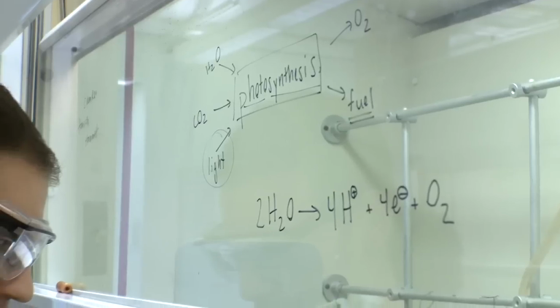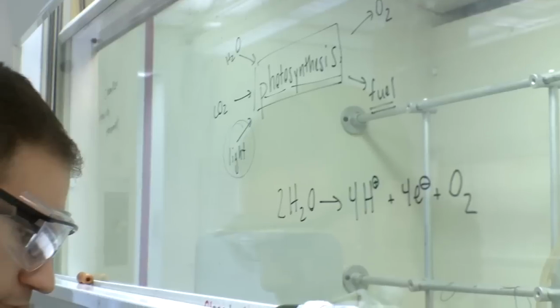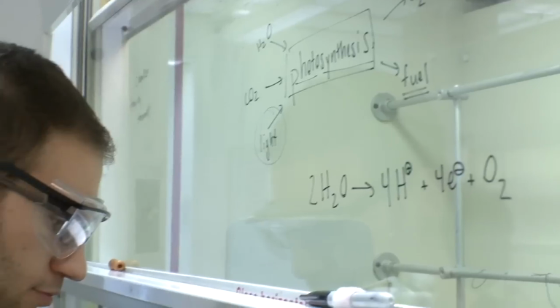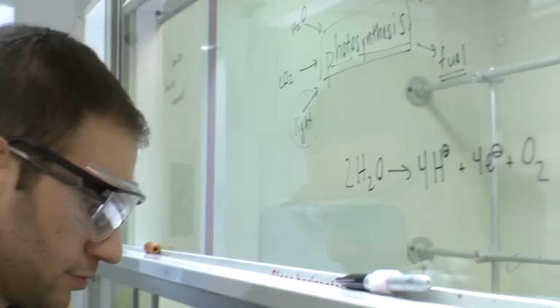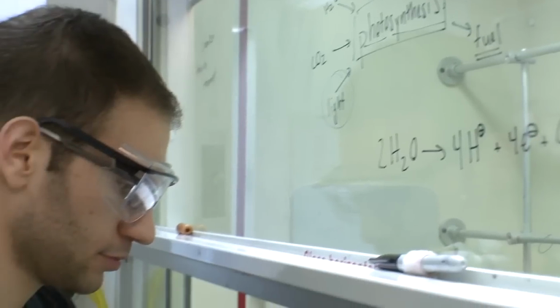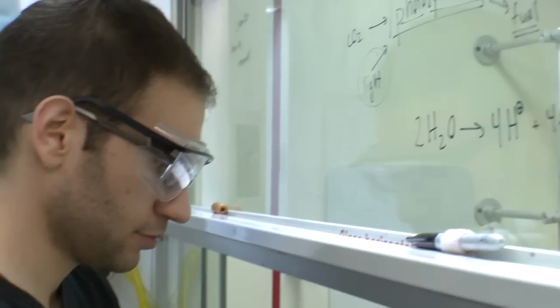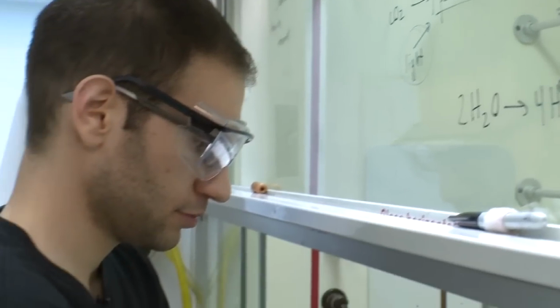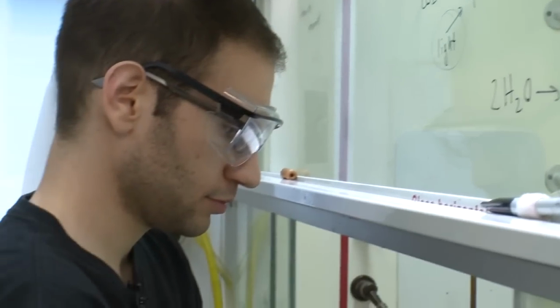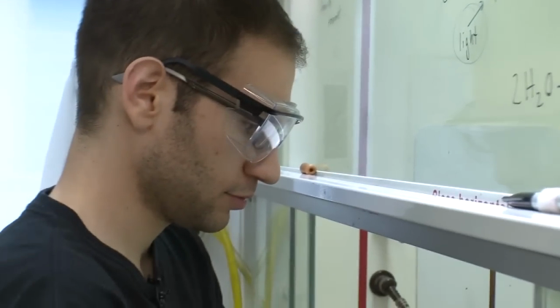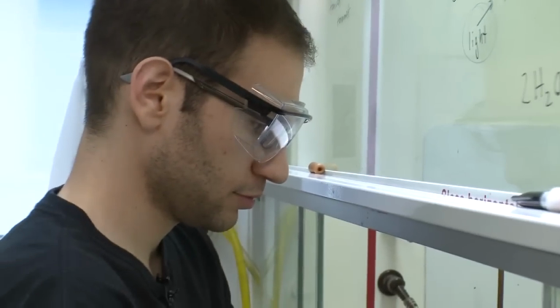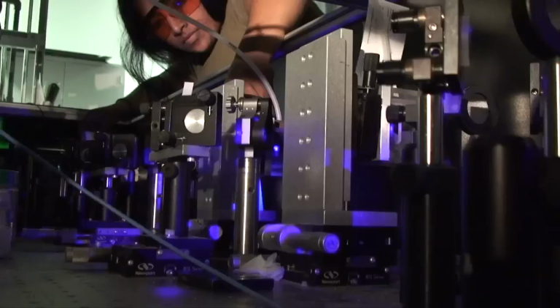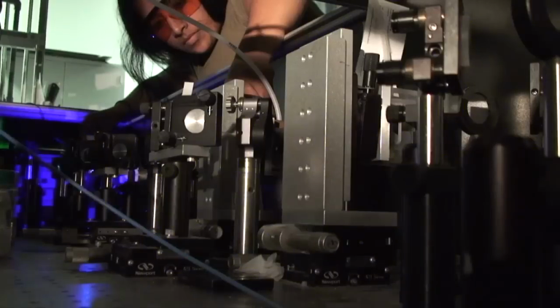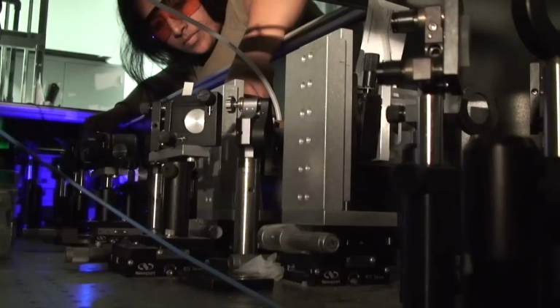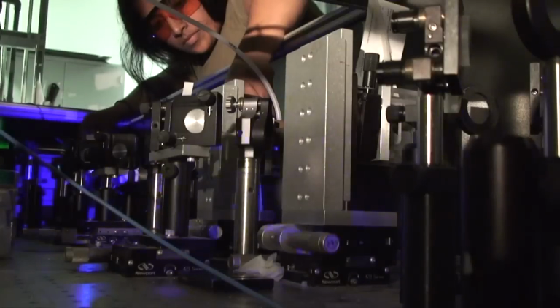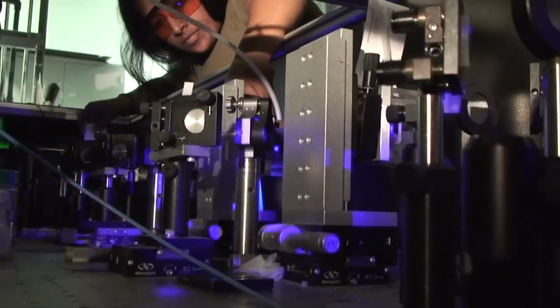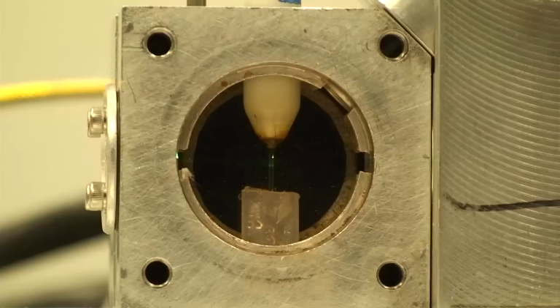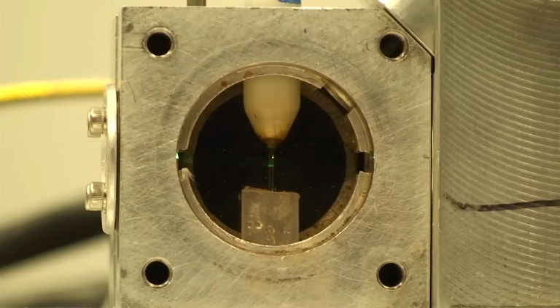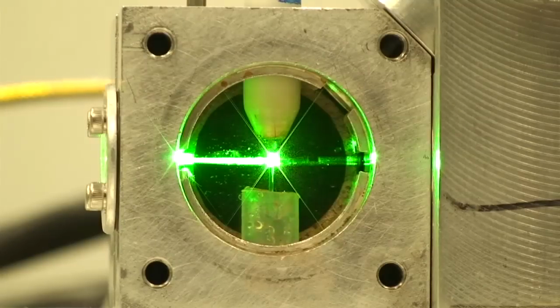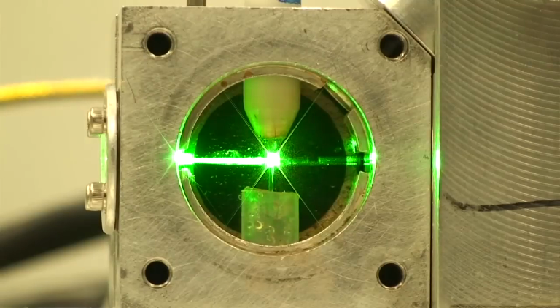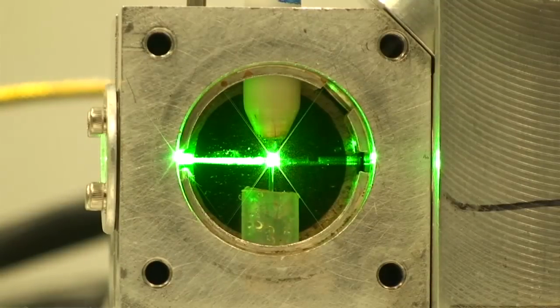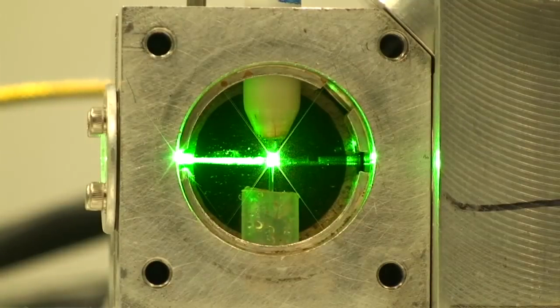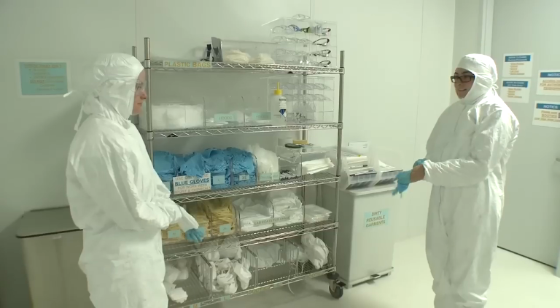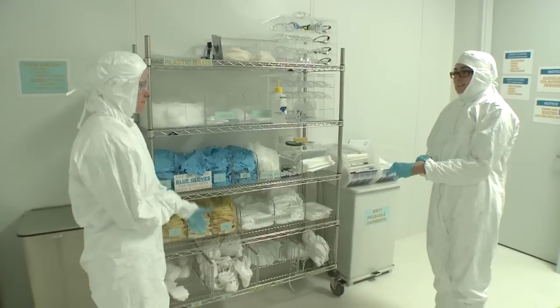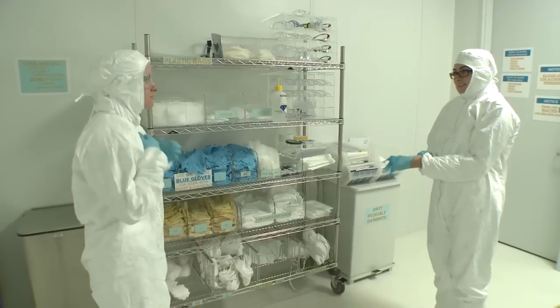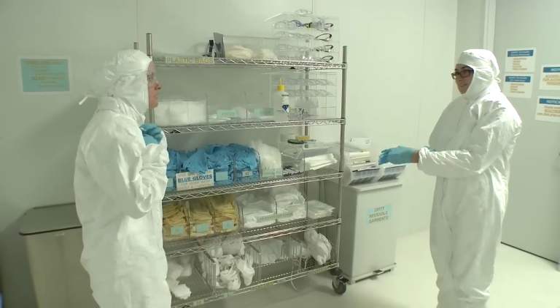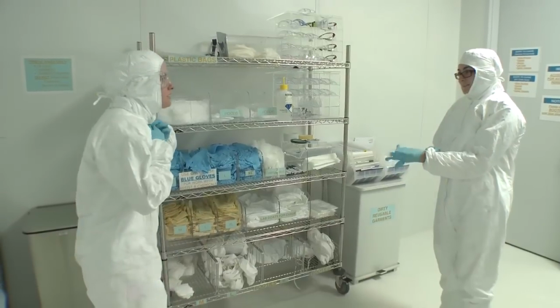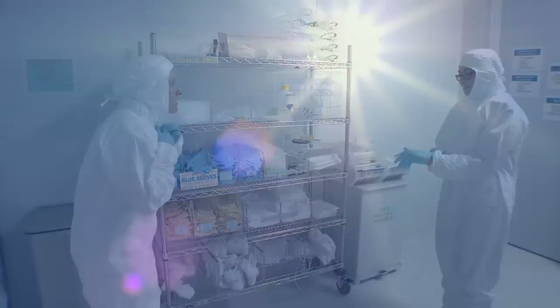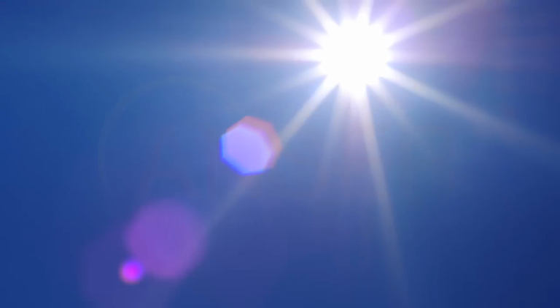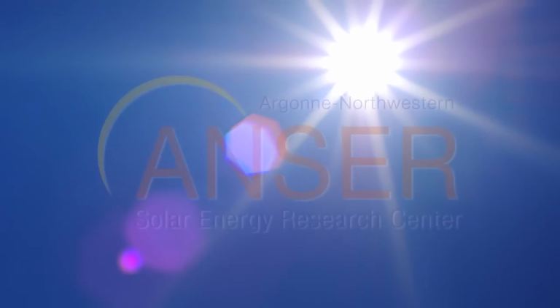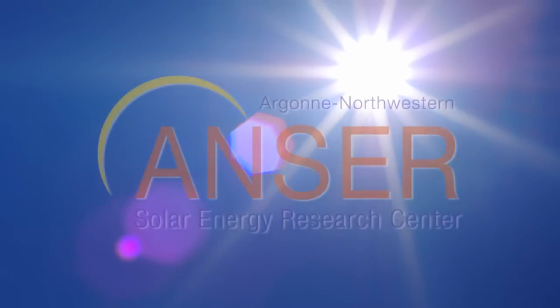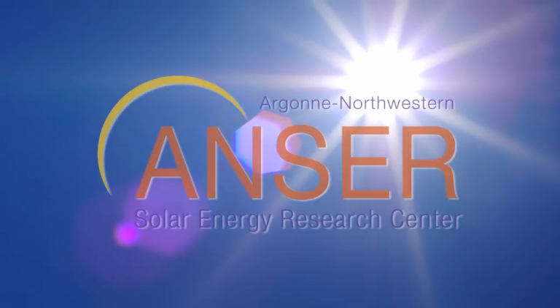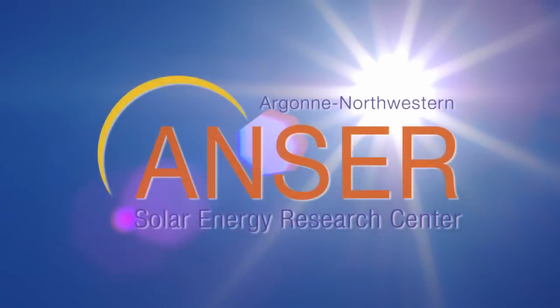In all, the ANSWER team members face uncertainty, but have faith in science and themselves as they search for the answer.